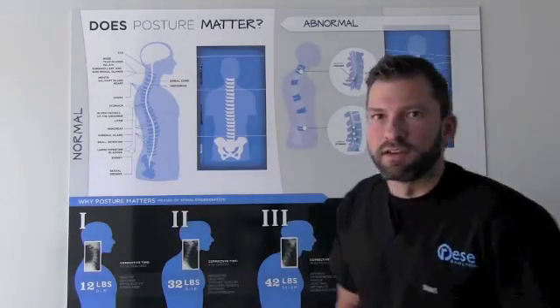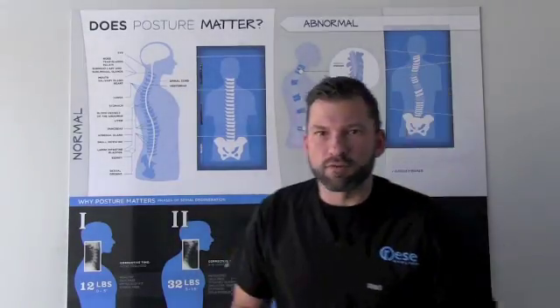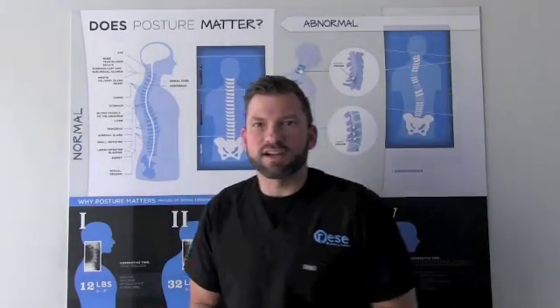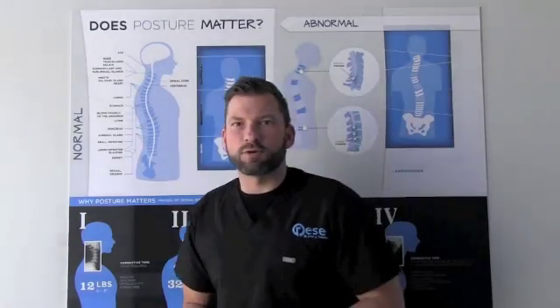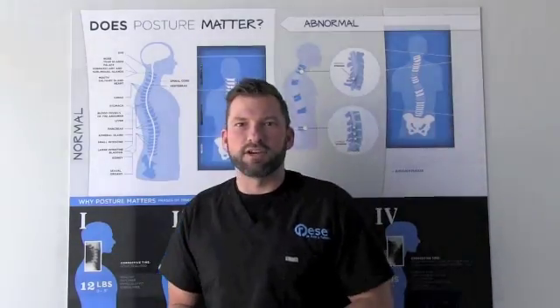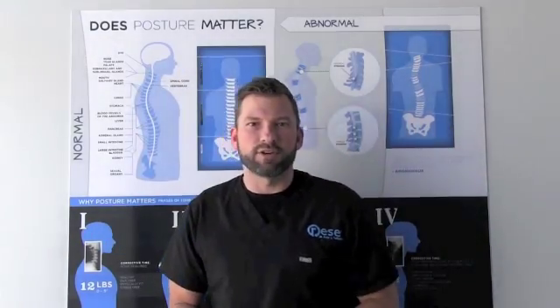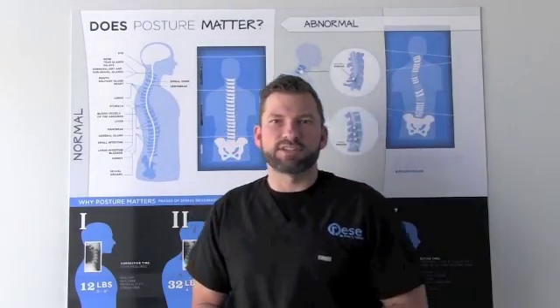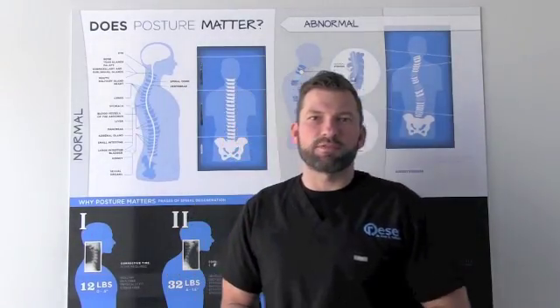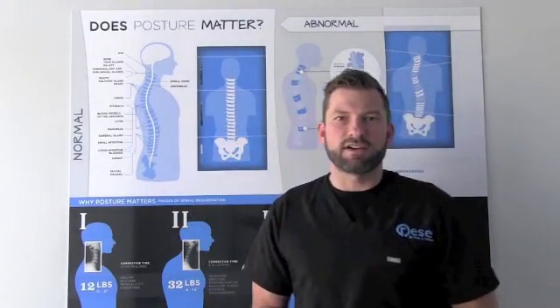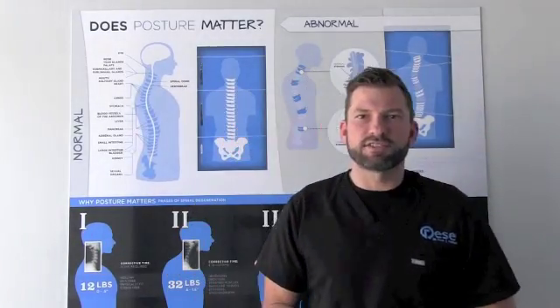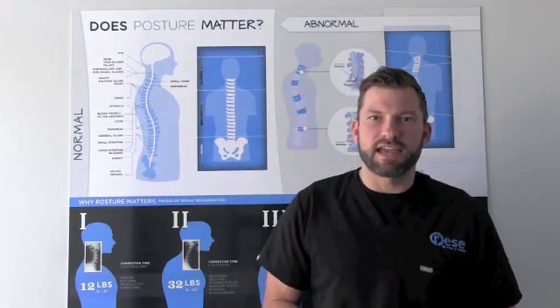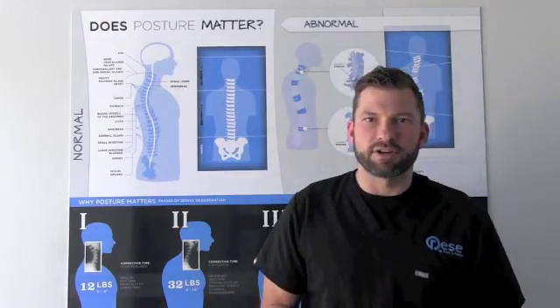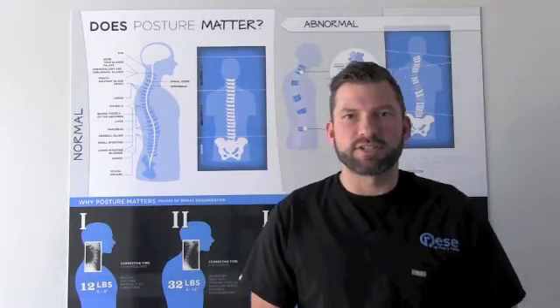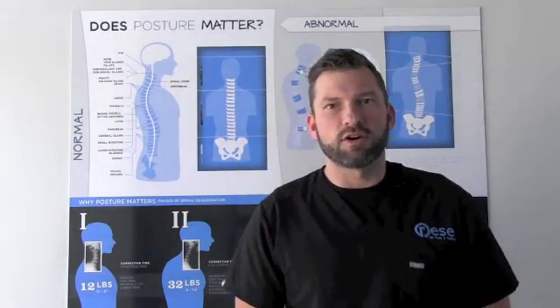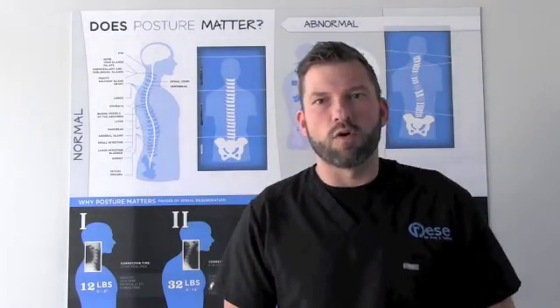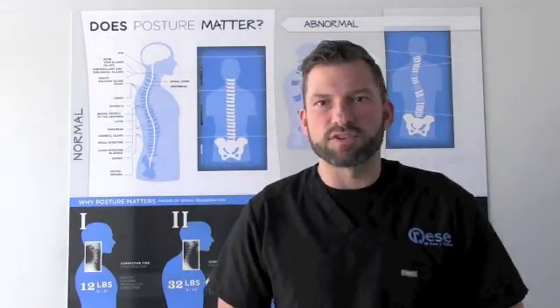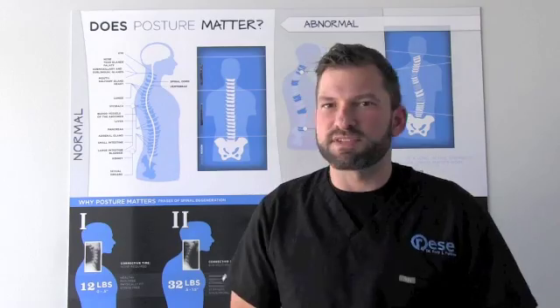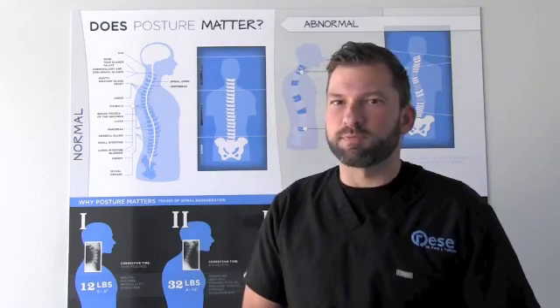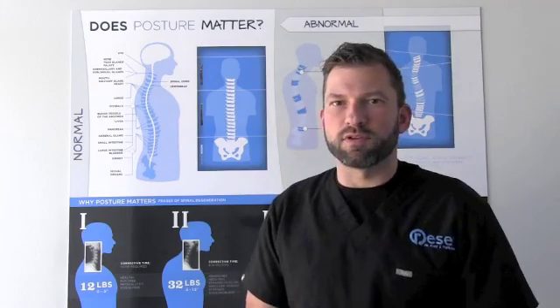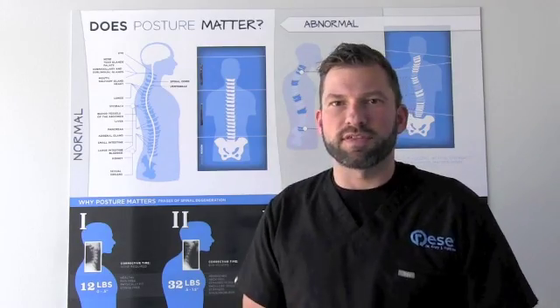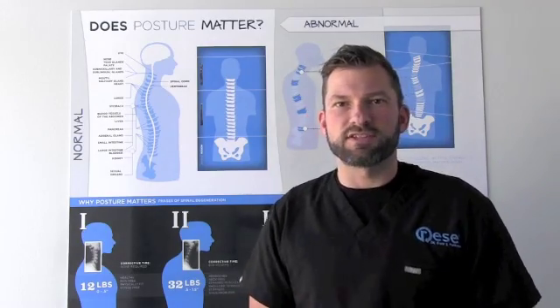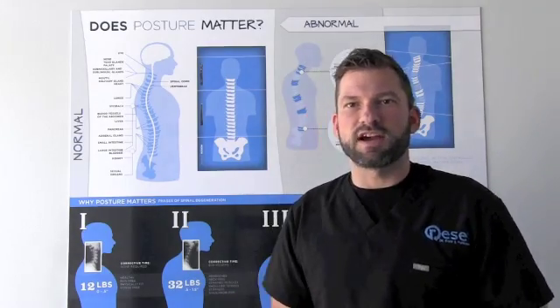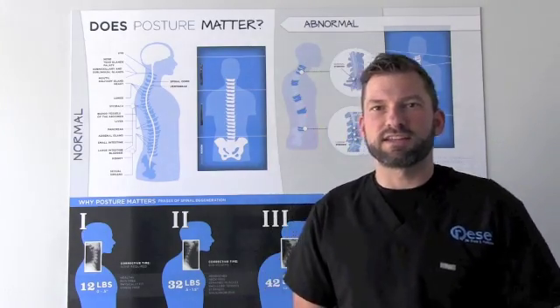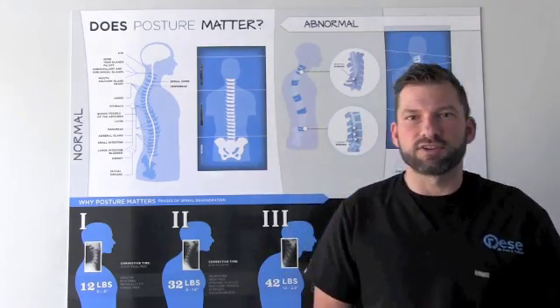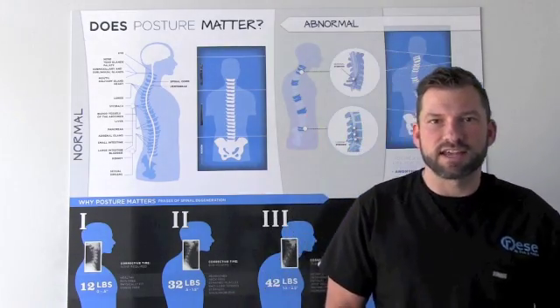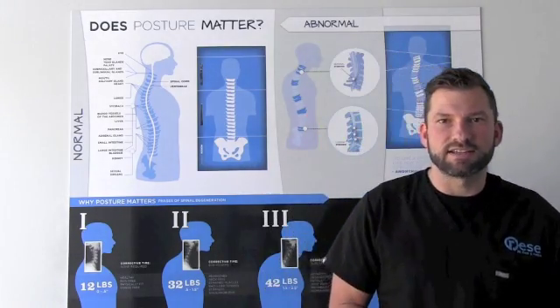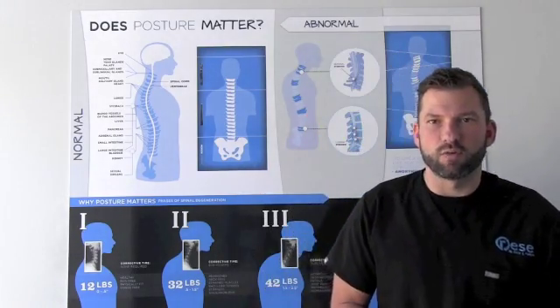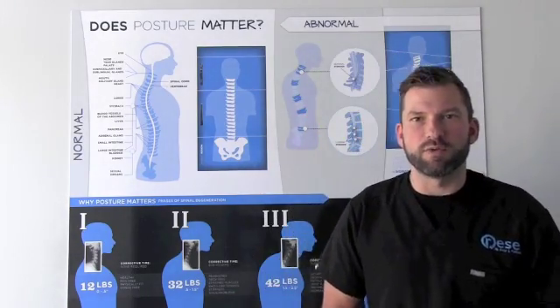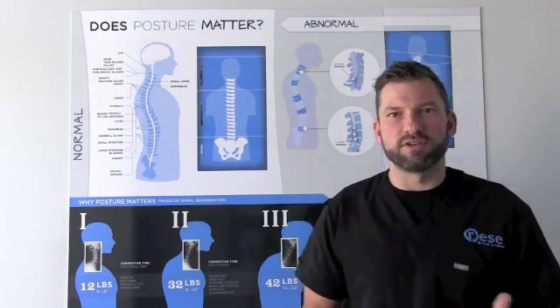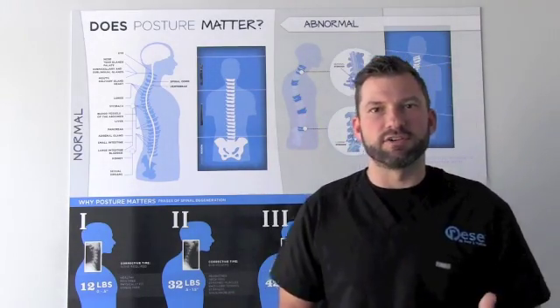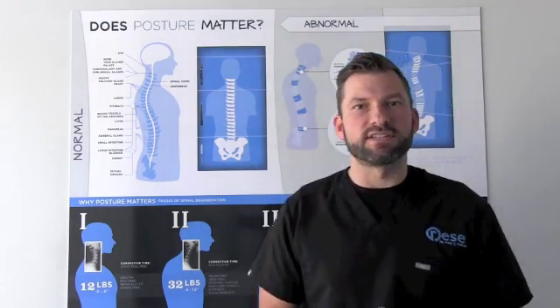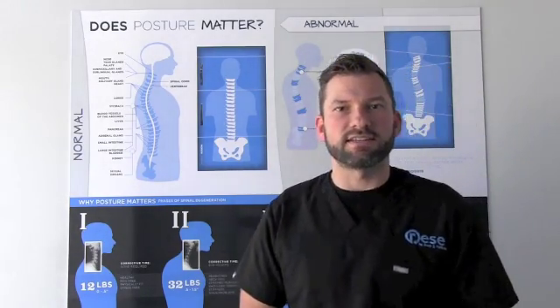Hey everyone, Dr. Glory here, one of your Reset Providers. Today we are going to go over some simple little things so you guys can understand what we do here at Reset.